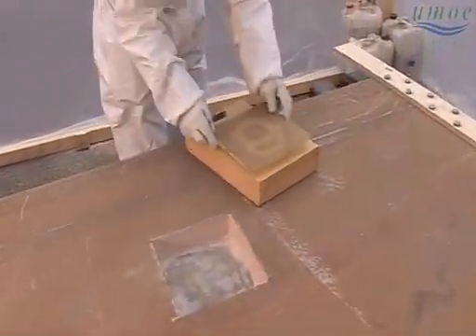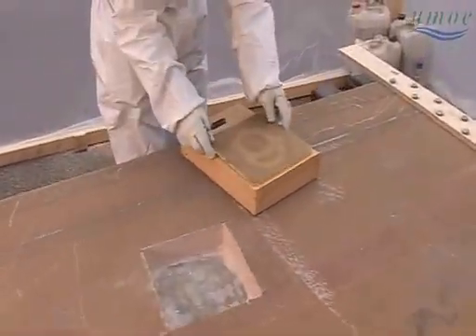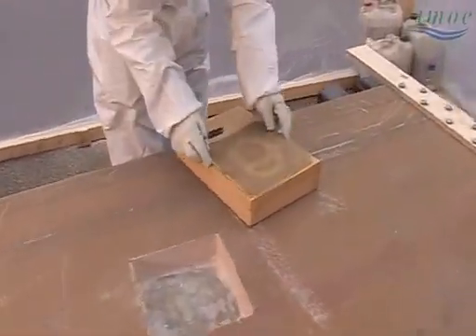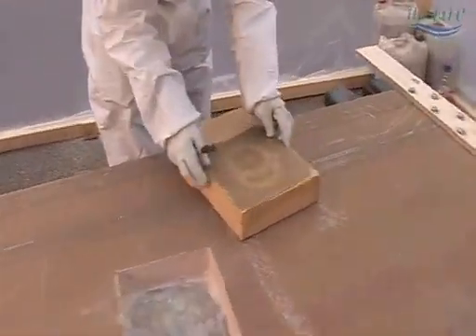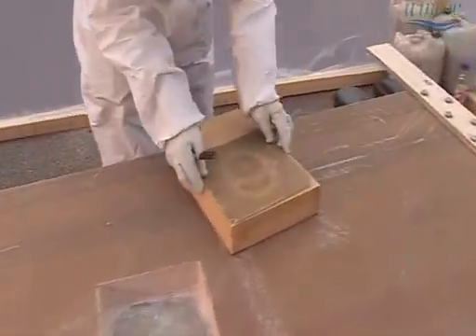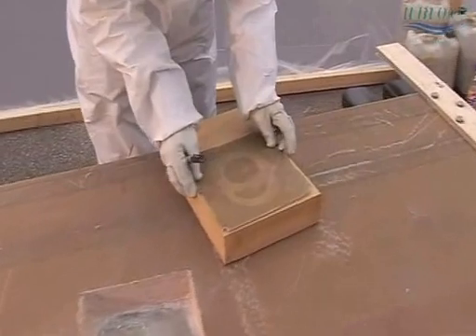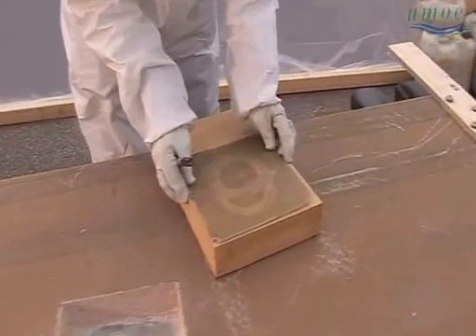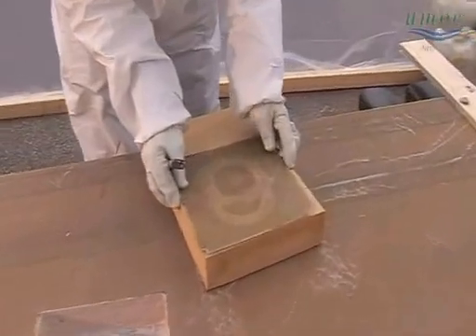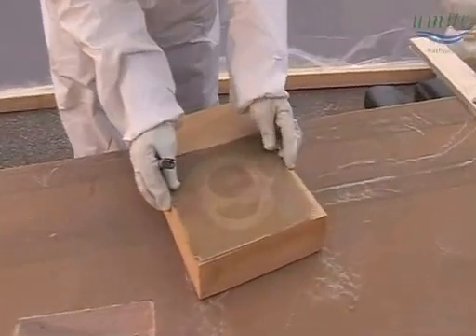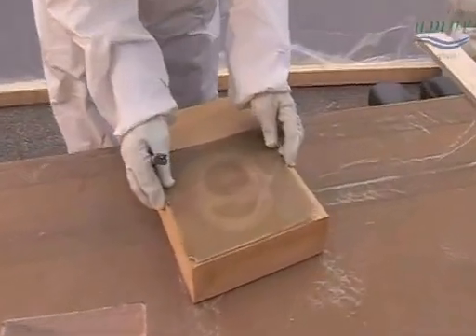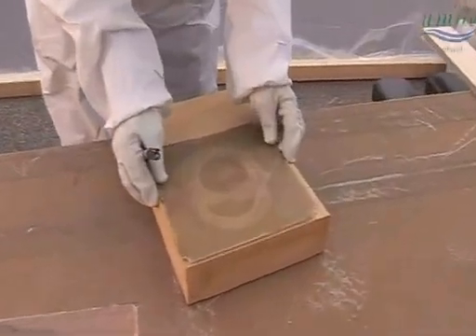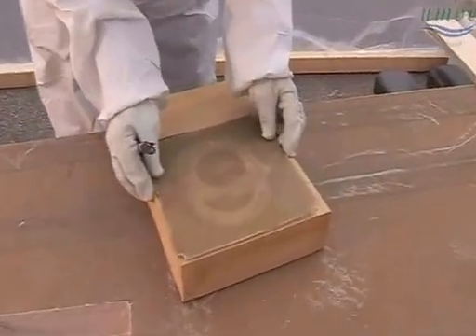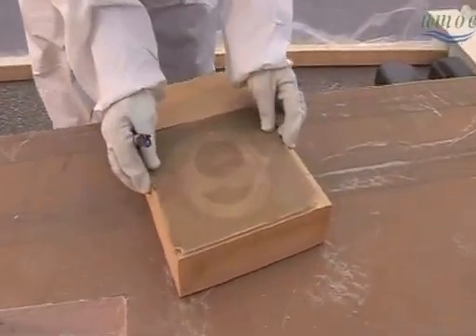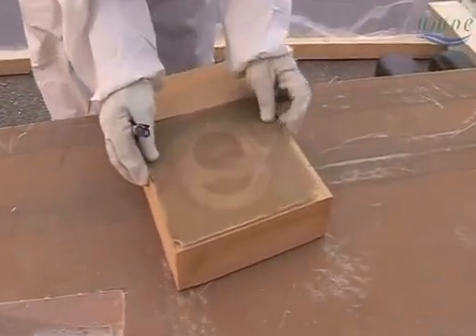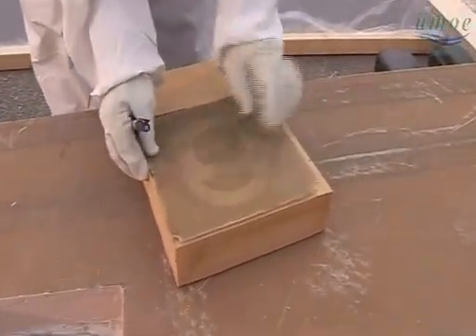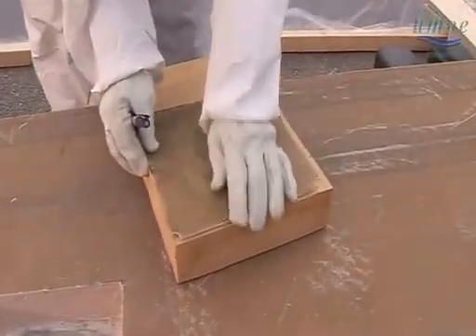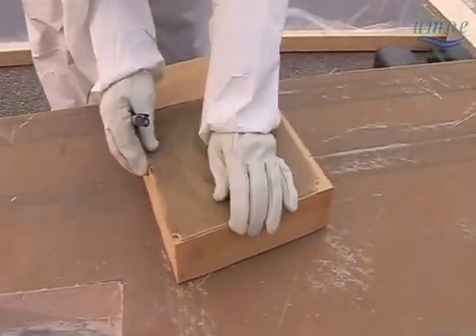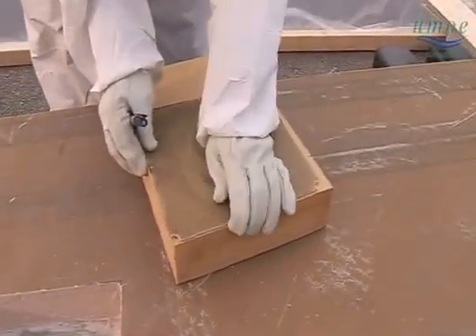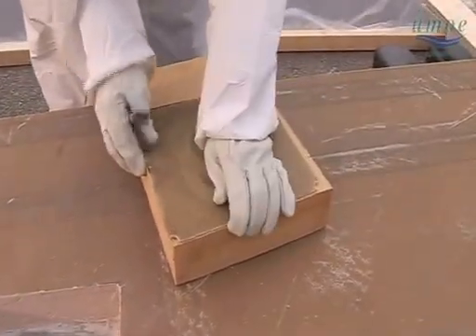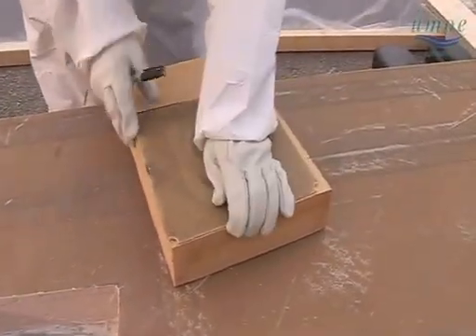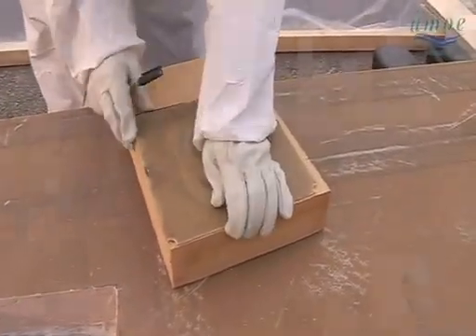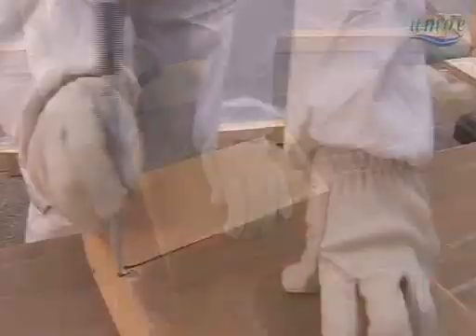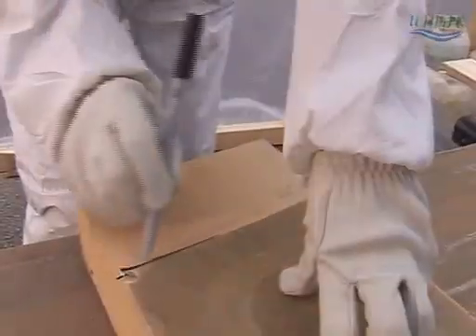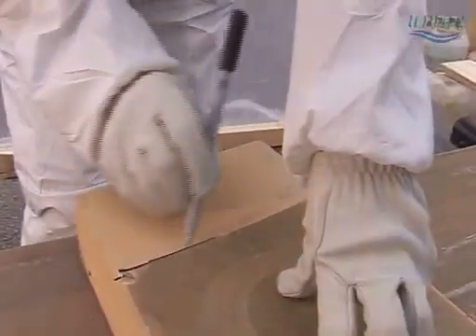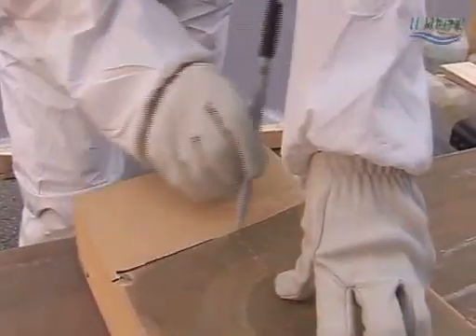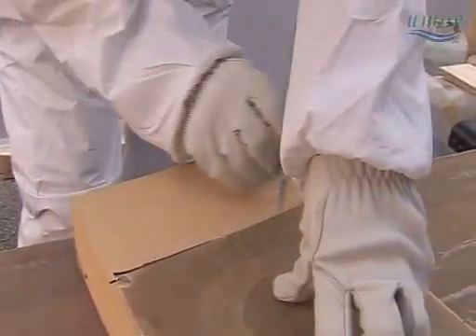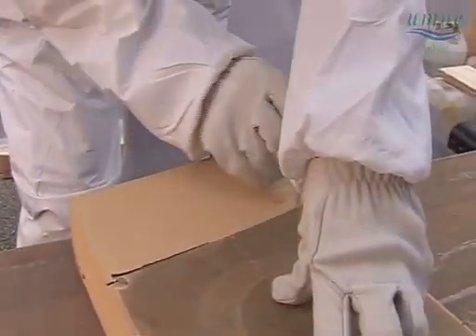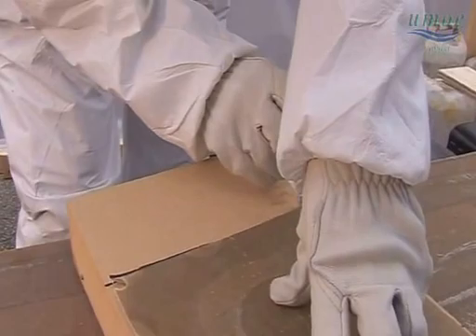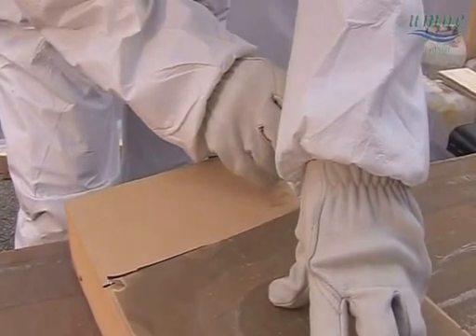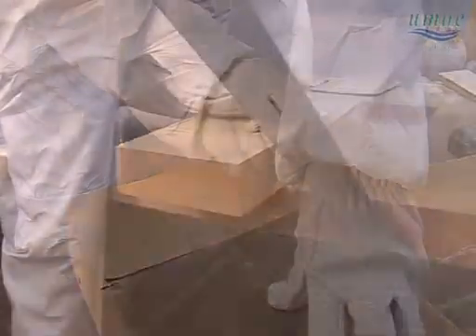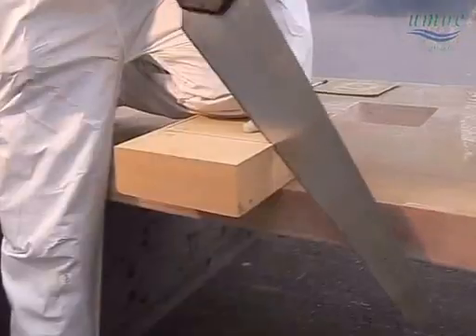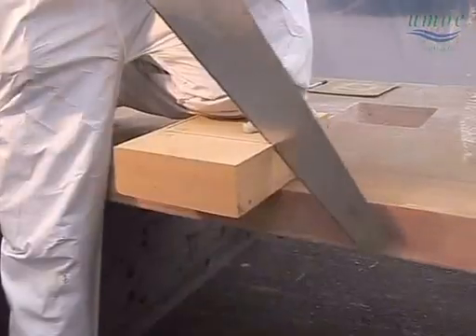The replacement core material piece is trimmed to fit into the hole. Adhesive is applied and the core material piece is bonded in.